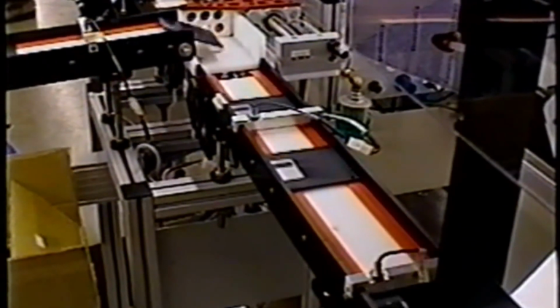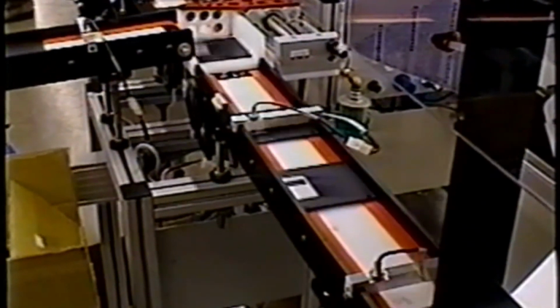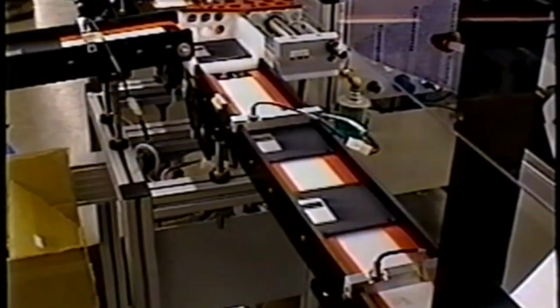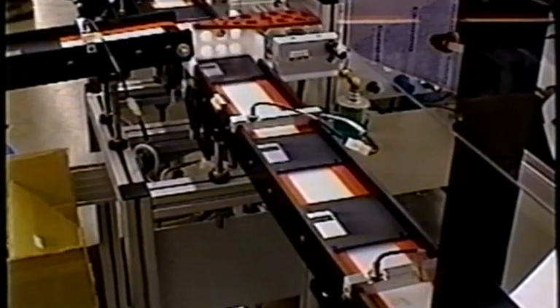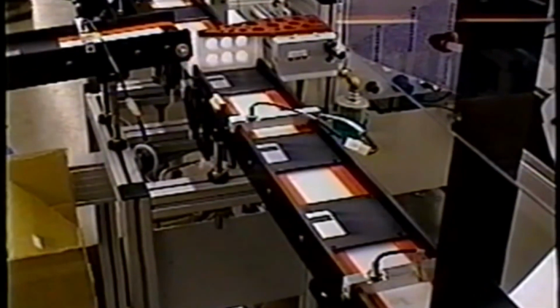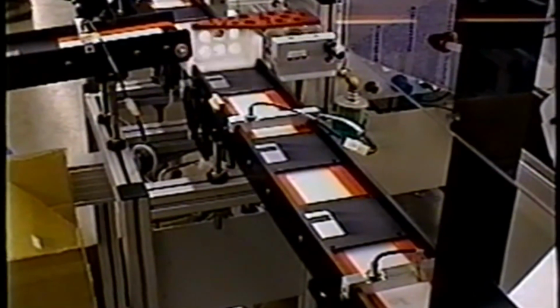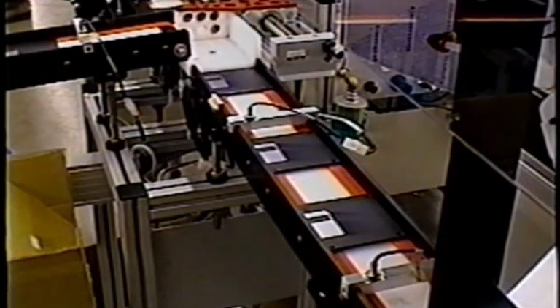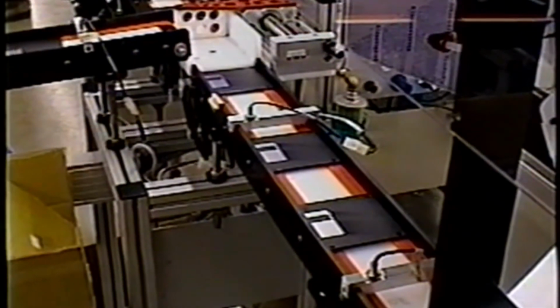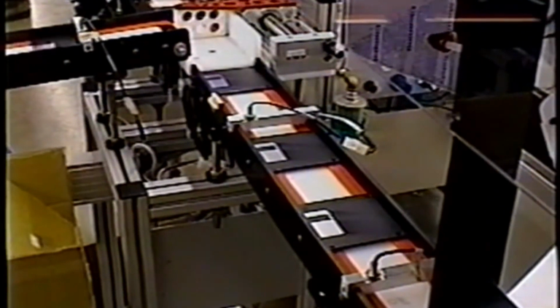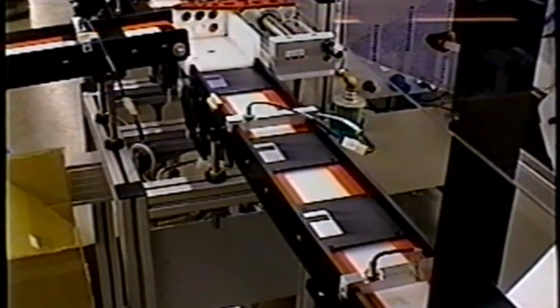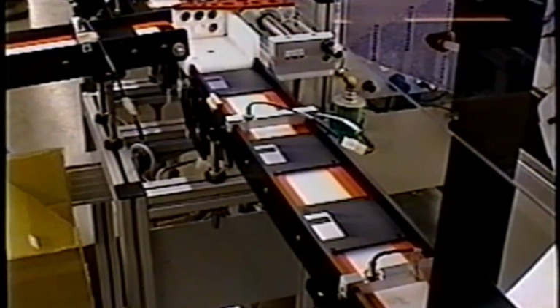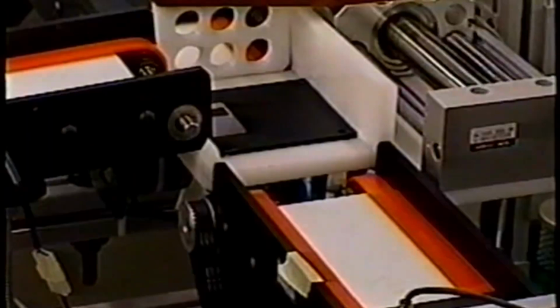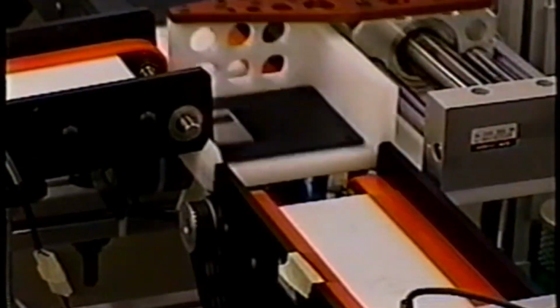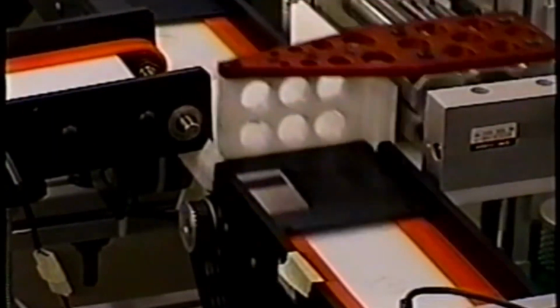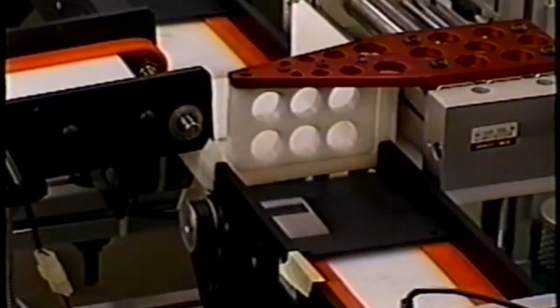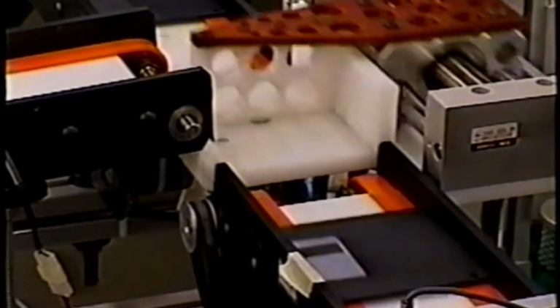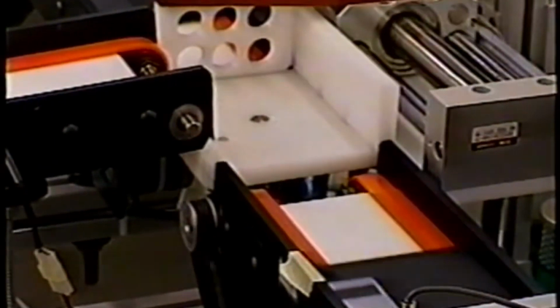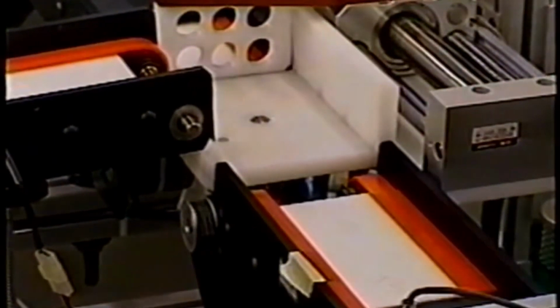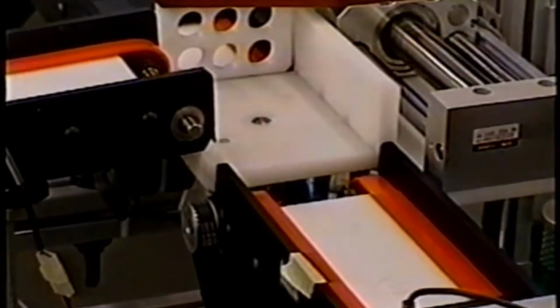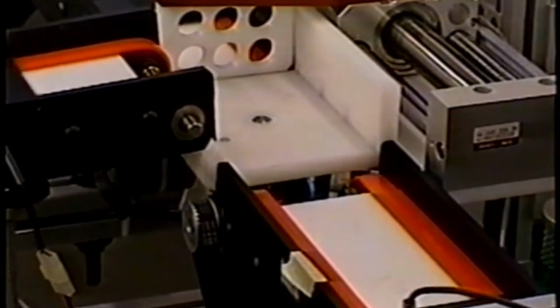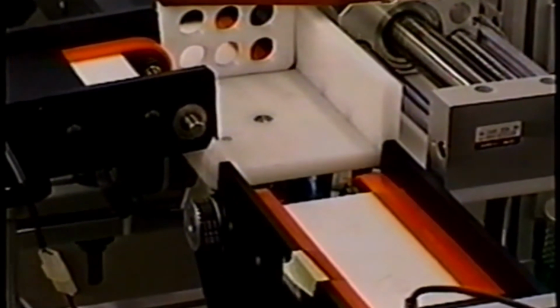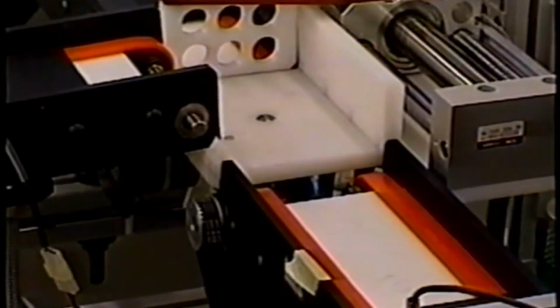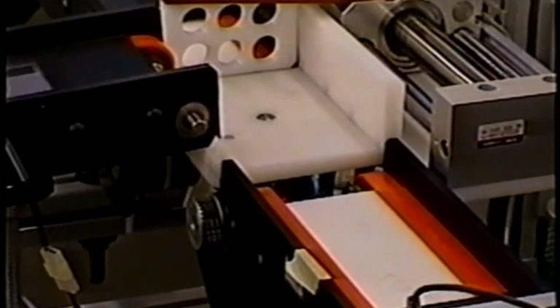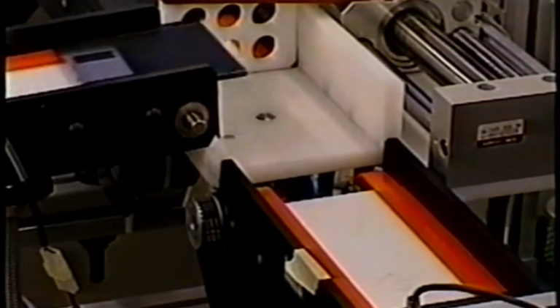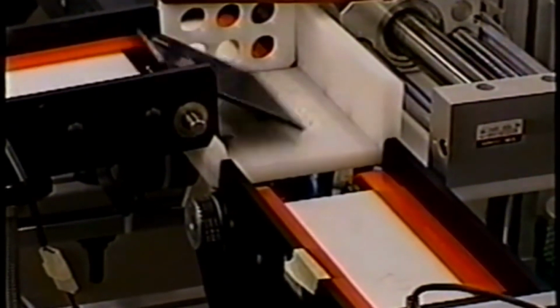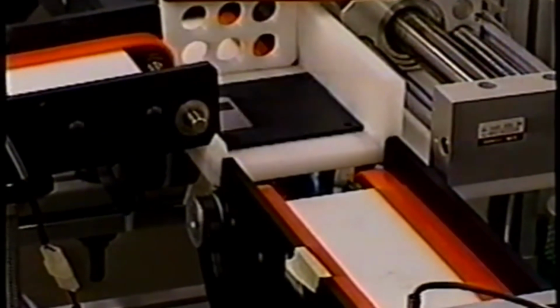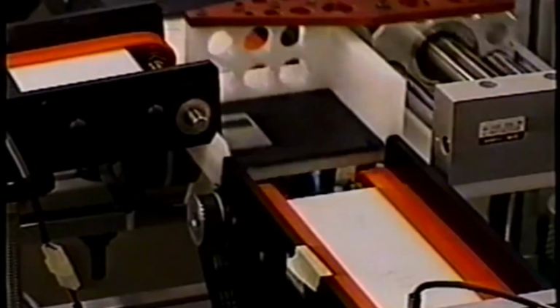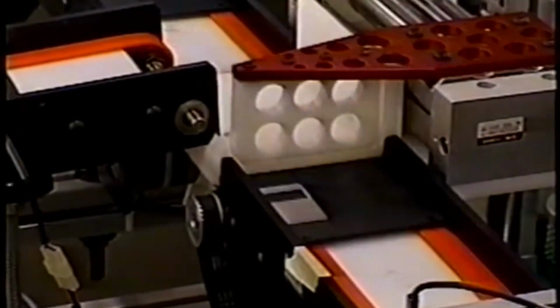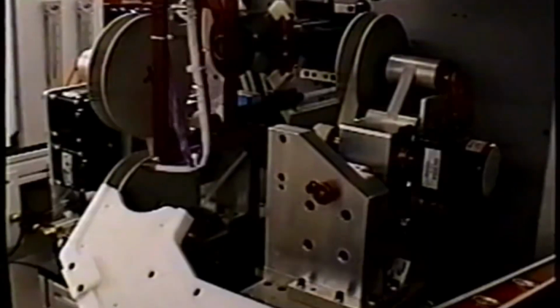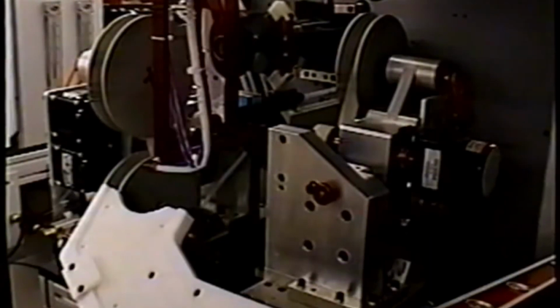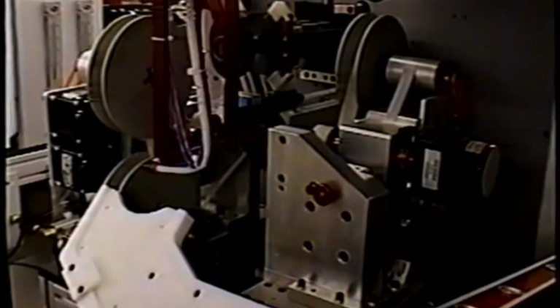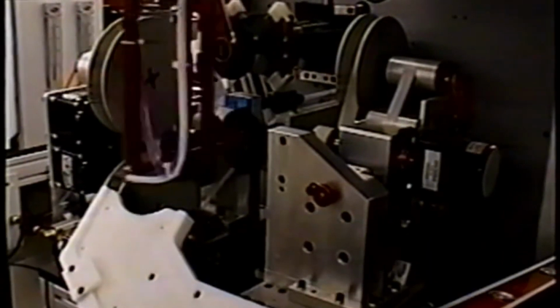By 2010, Sony, which owned 70% of what was left of the market, announced that it was stopping the manufacture of 3½ inch disks.